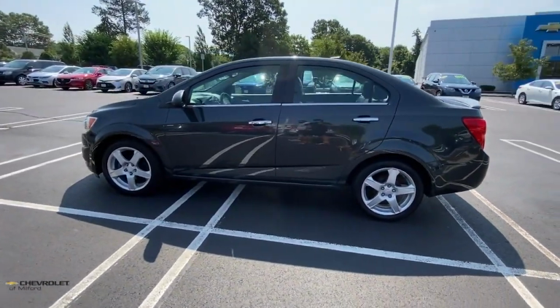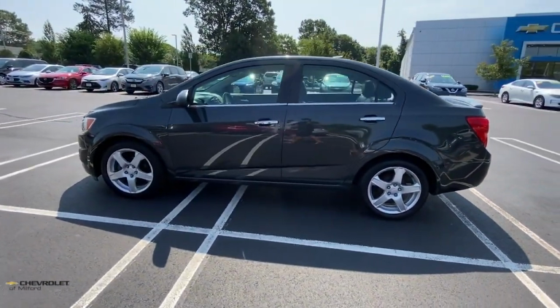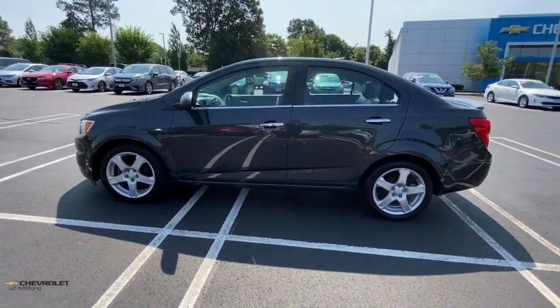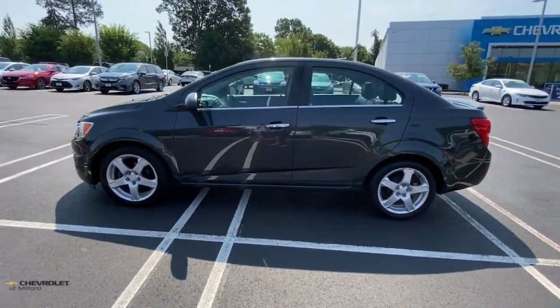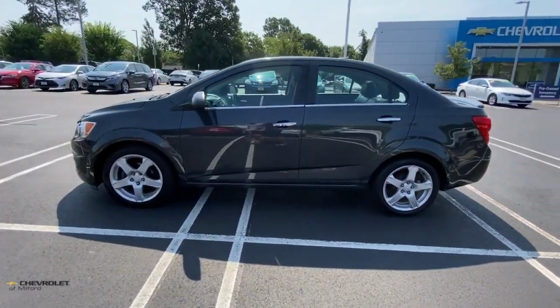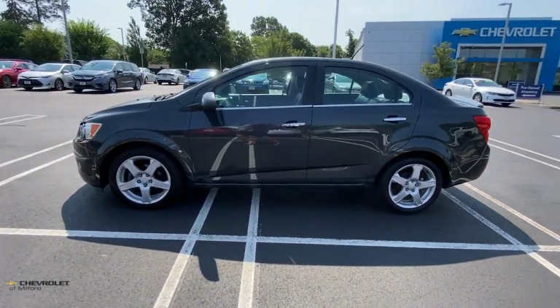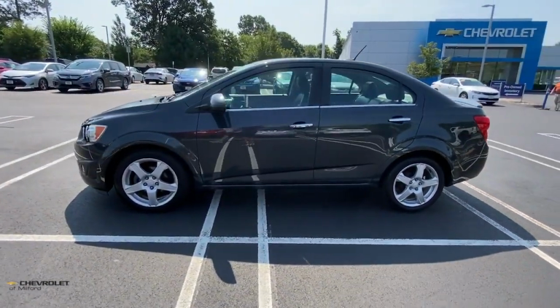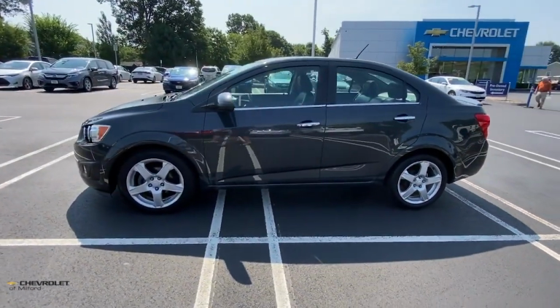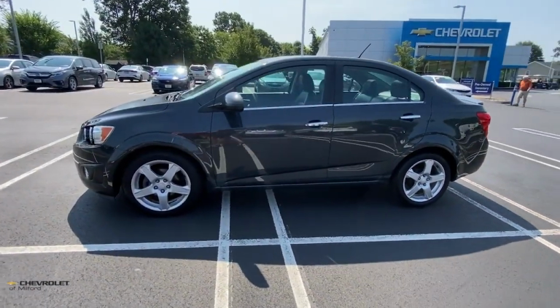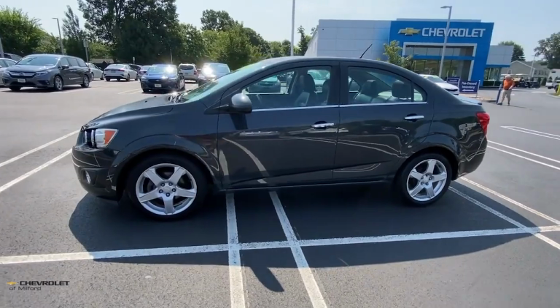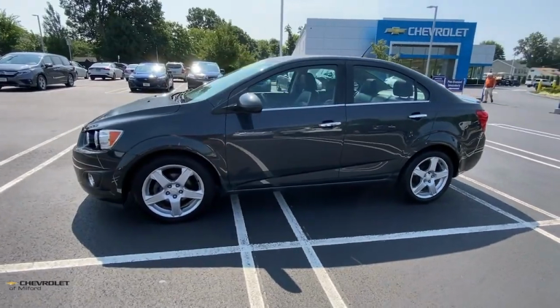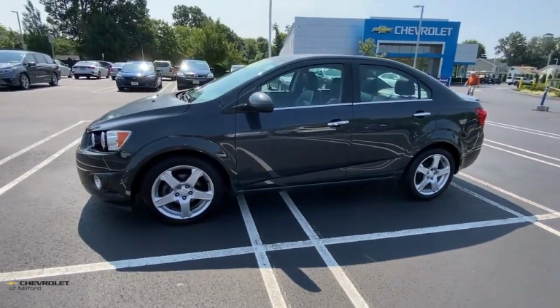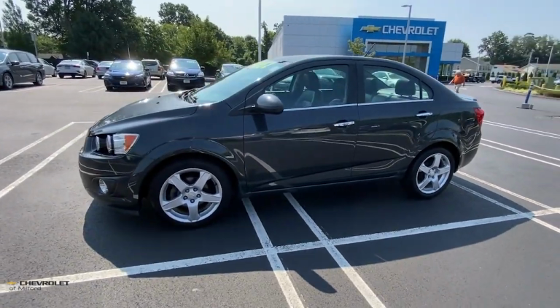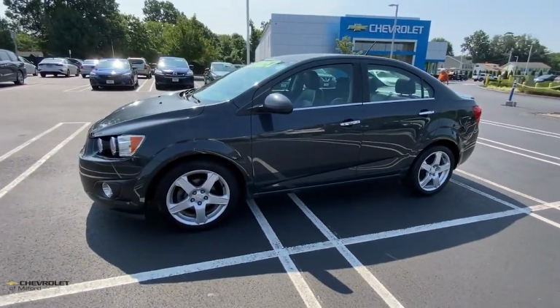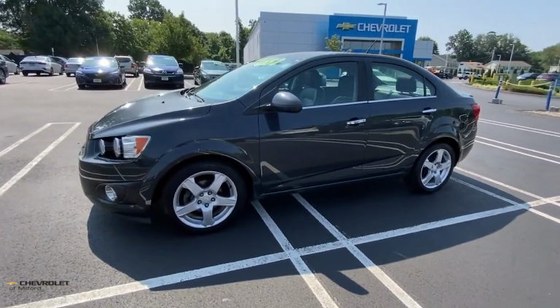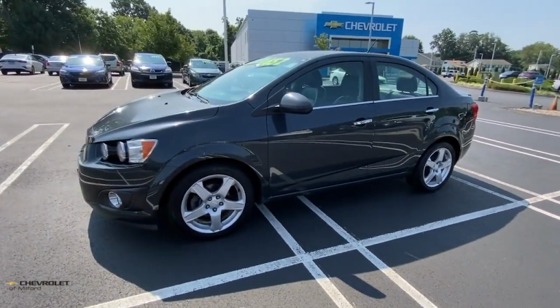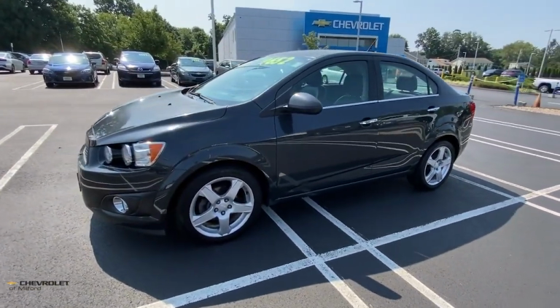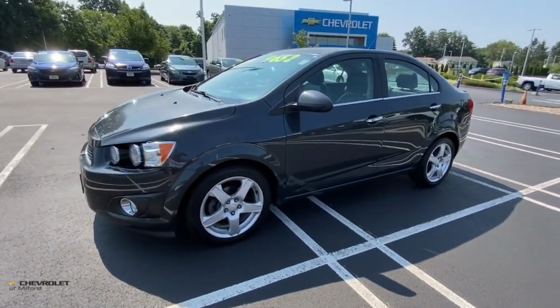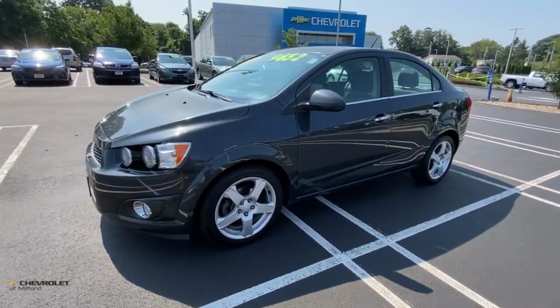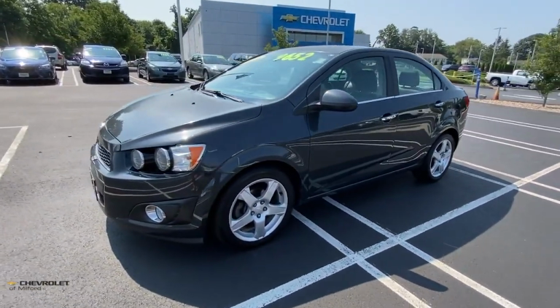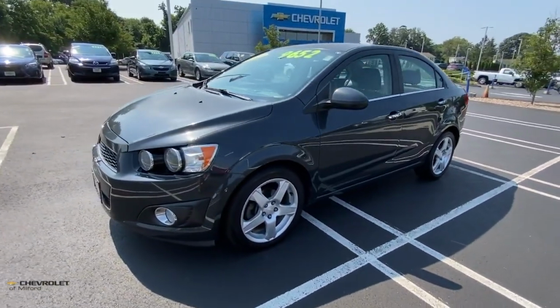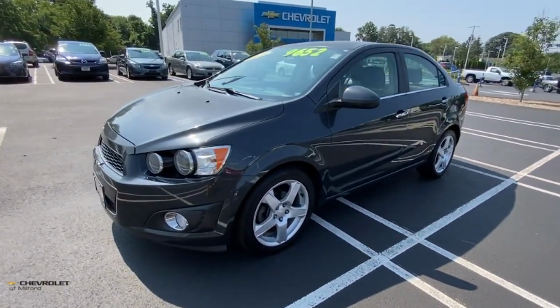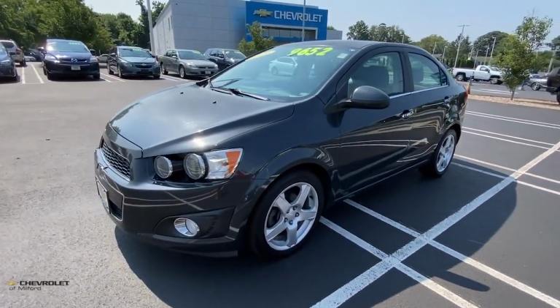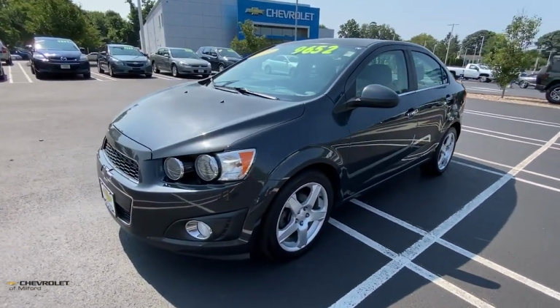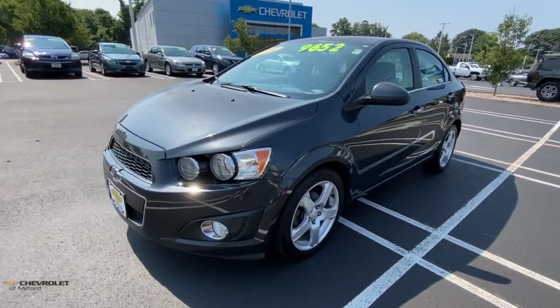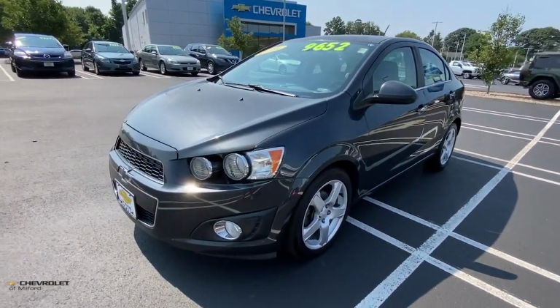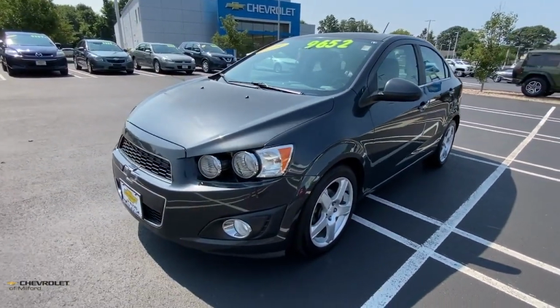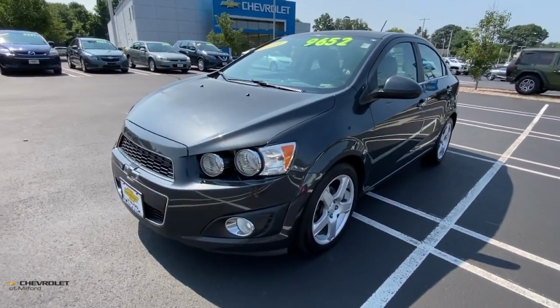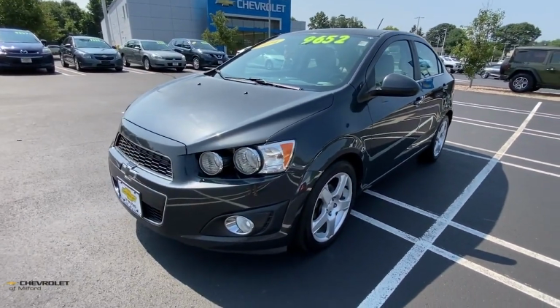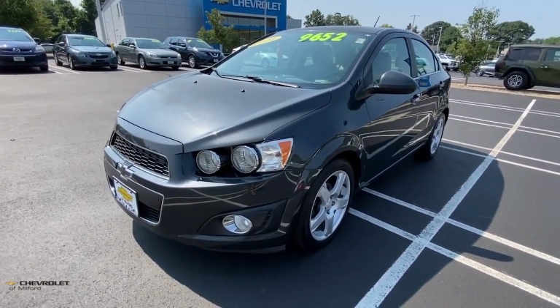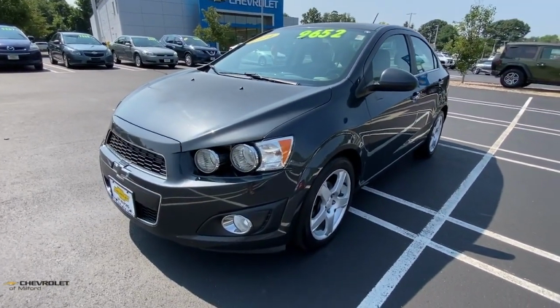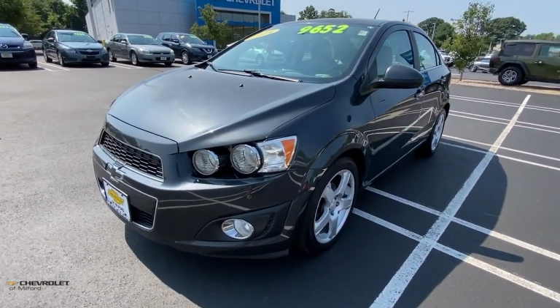Waste not, want not. Drive the Sonic and see what a treat it is to have everything you need and nothing you don't.